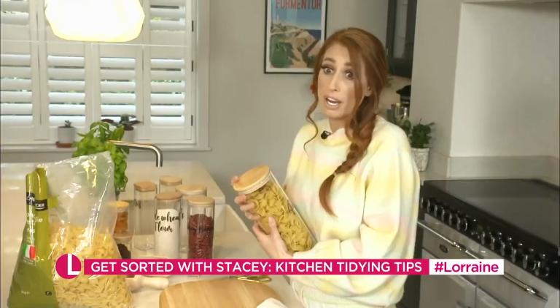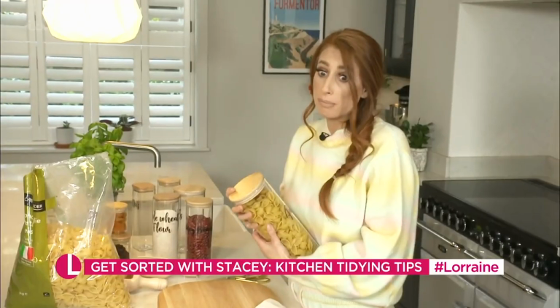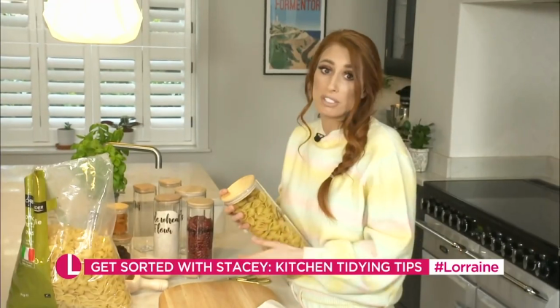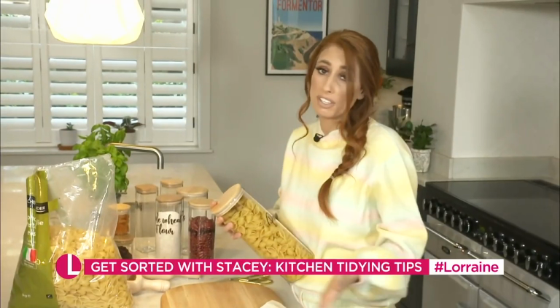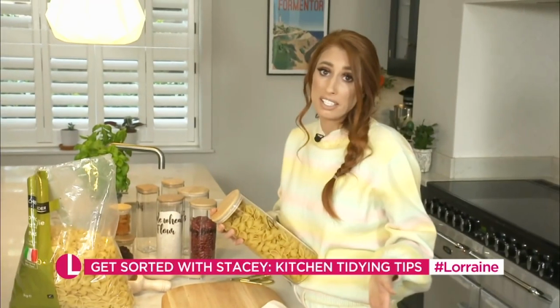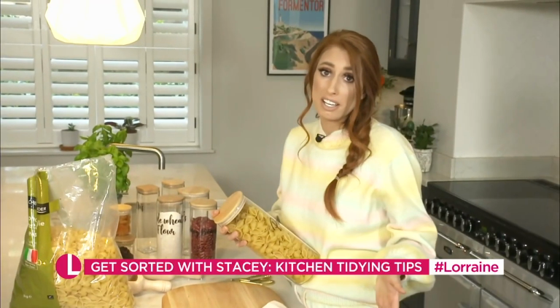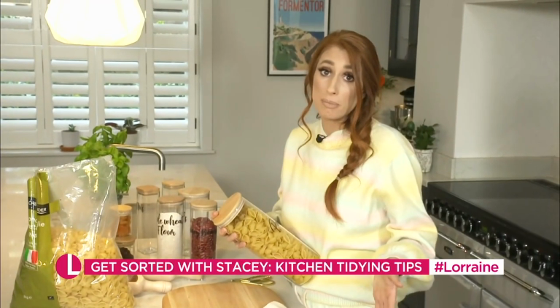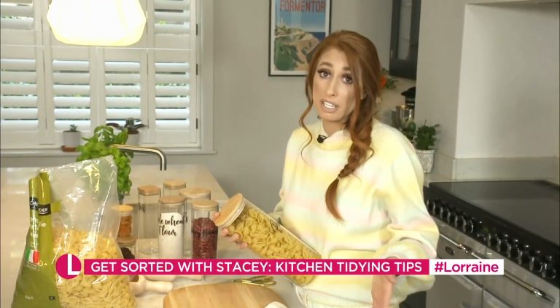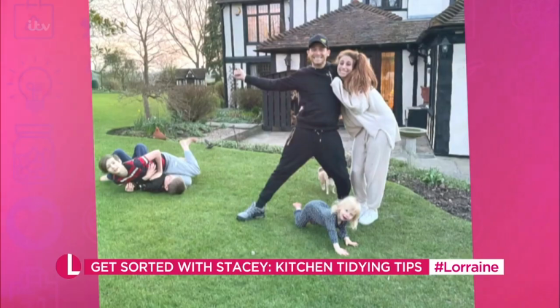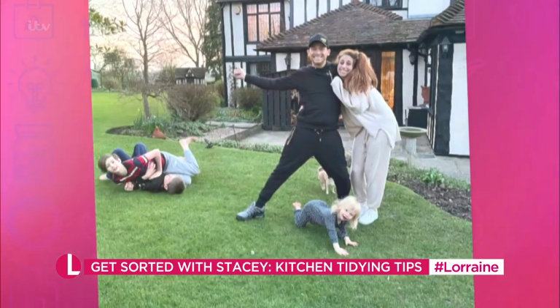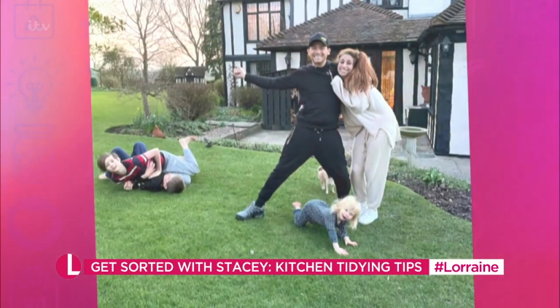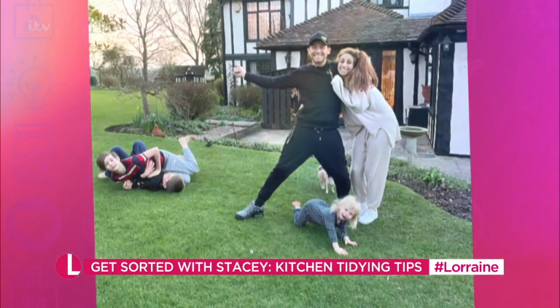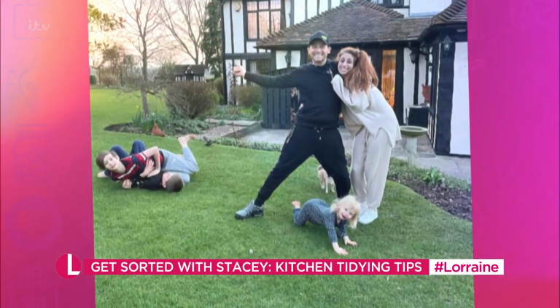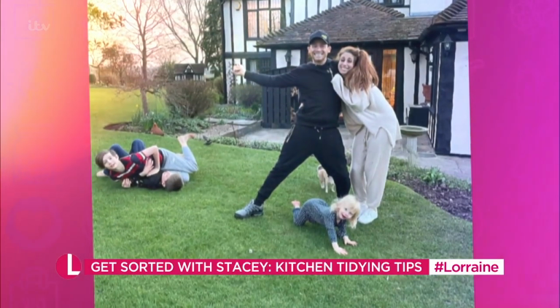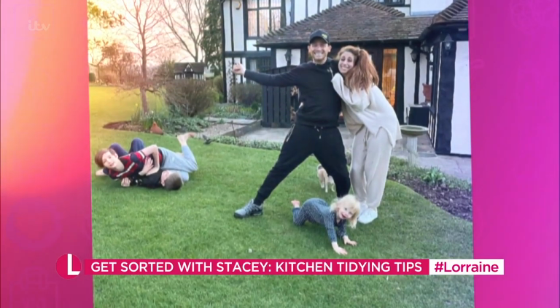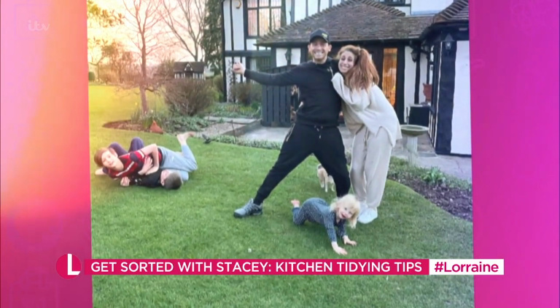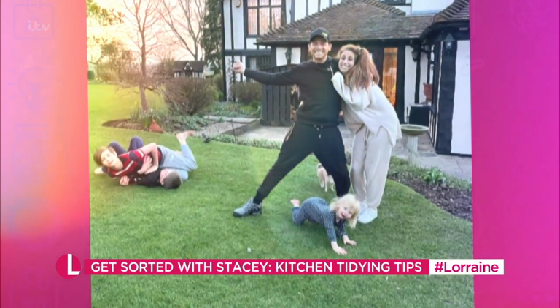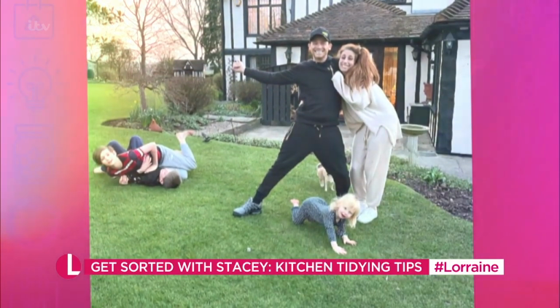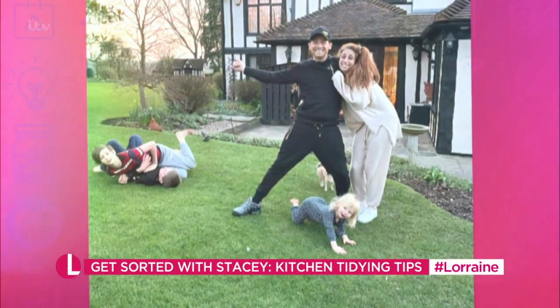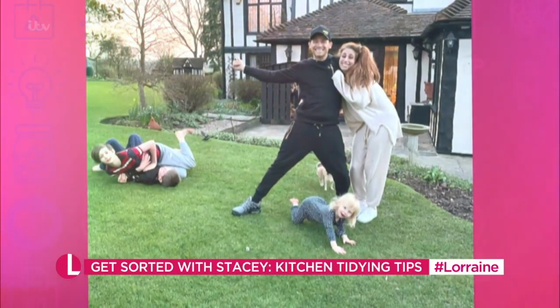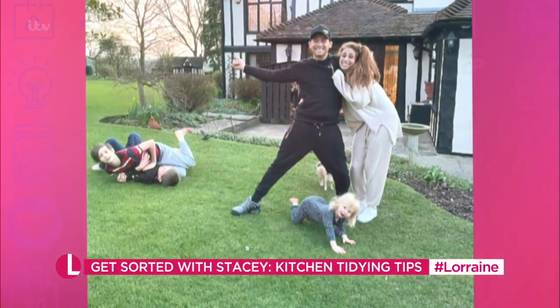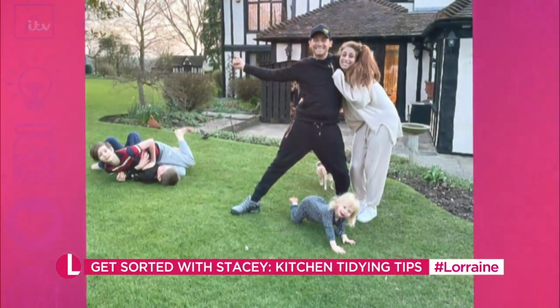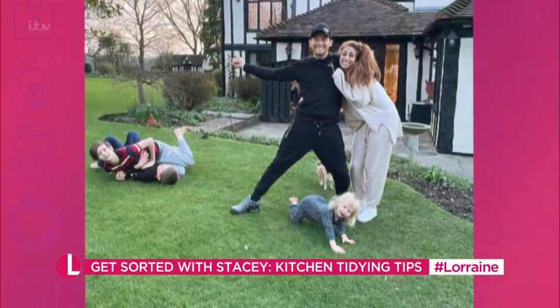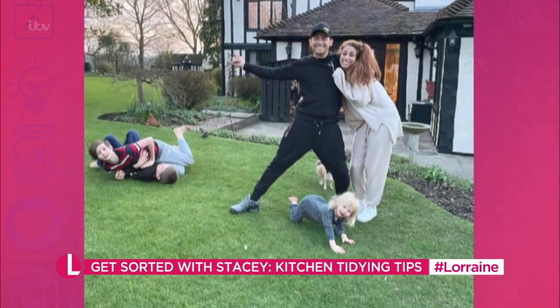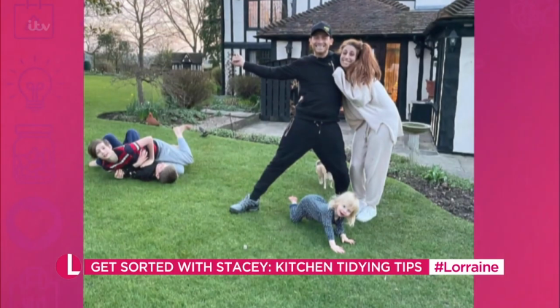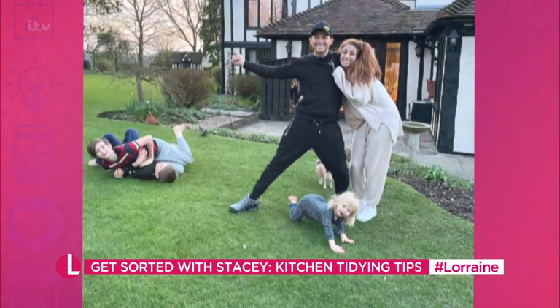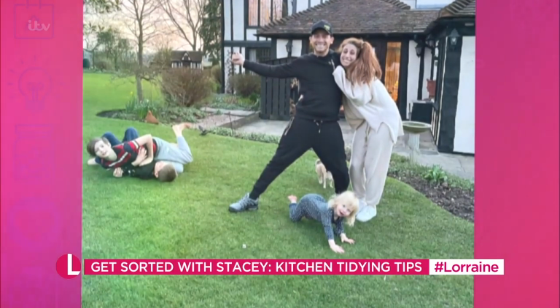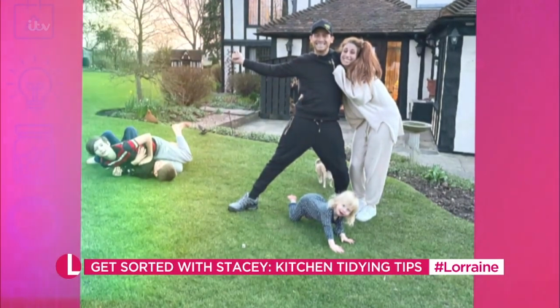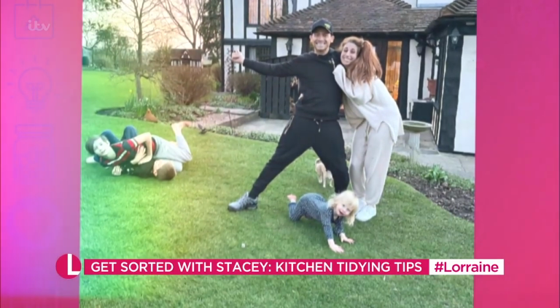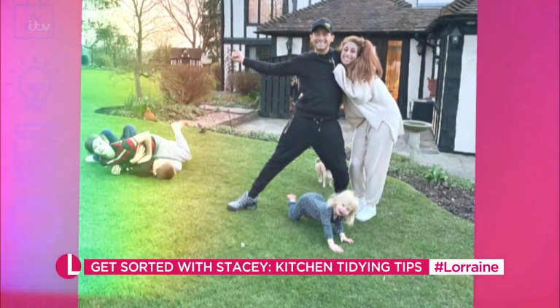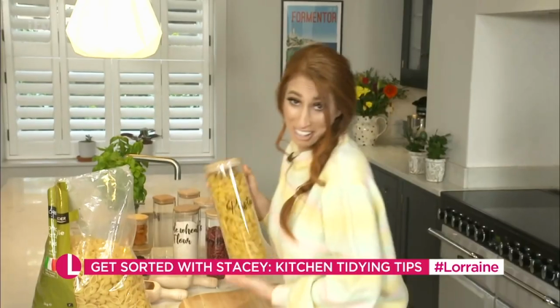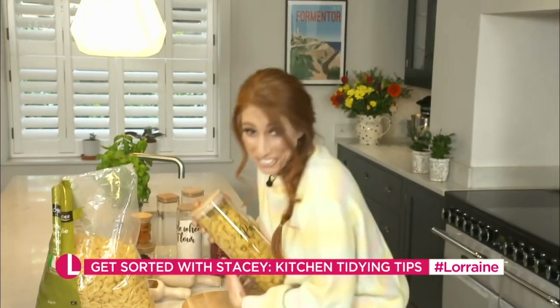Buying in bulk definitely saves money. We've got four kids between us, me and Joe, so buying bulk pasta has really changed our lives.